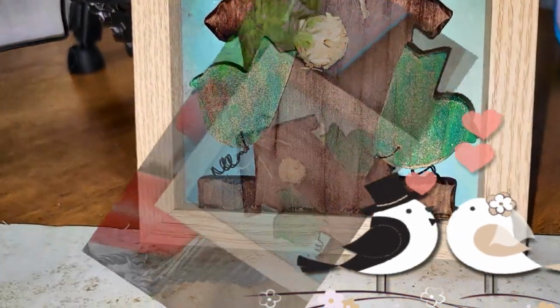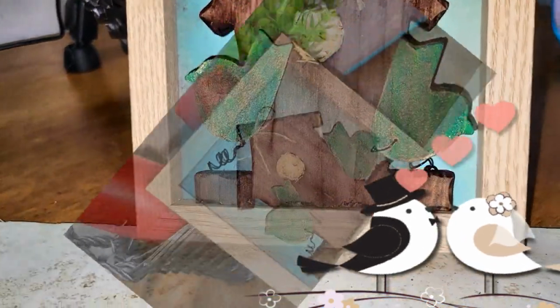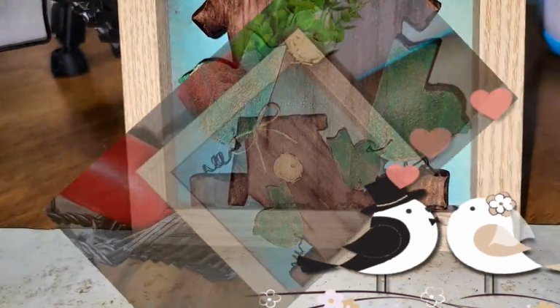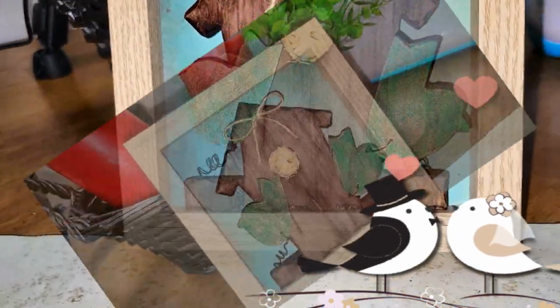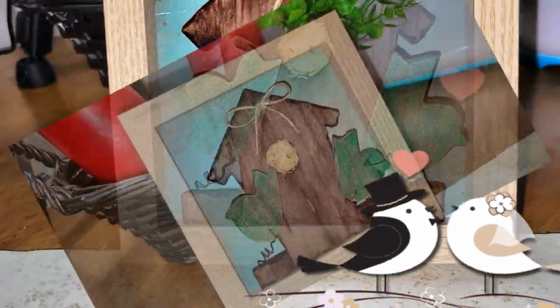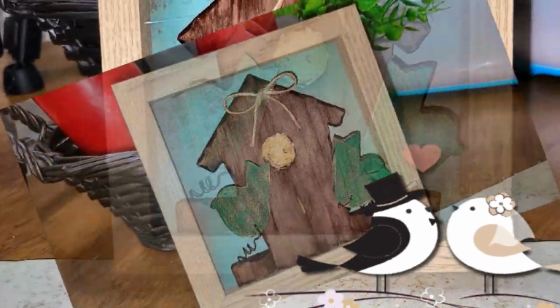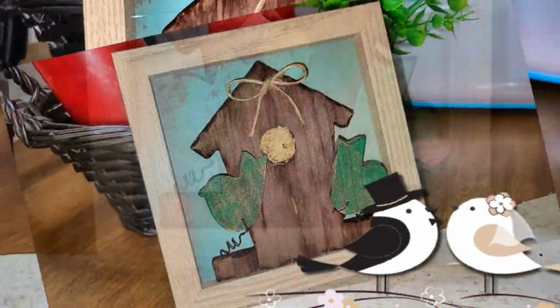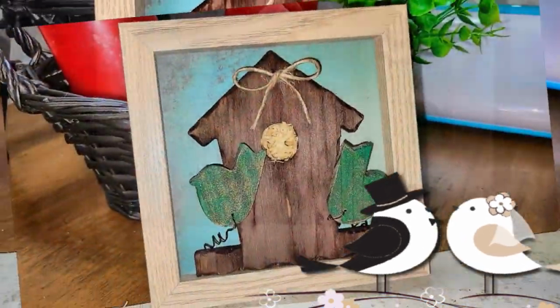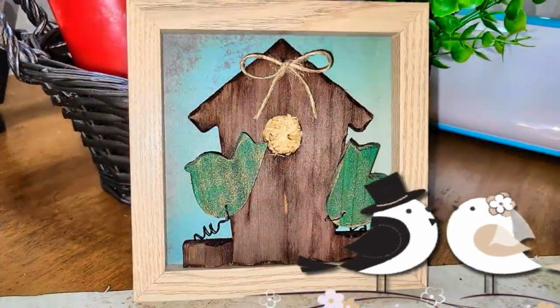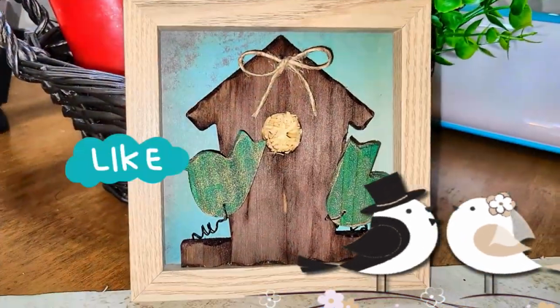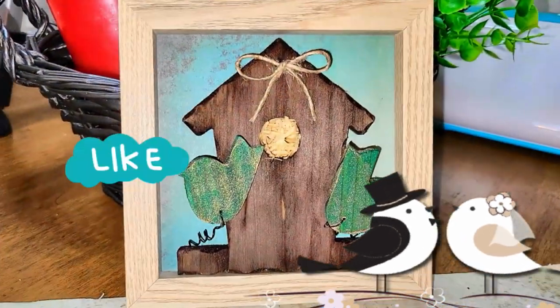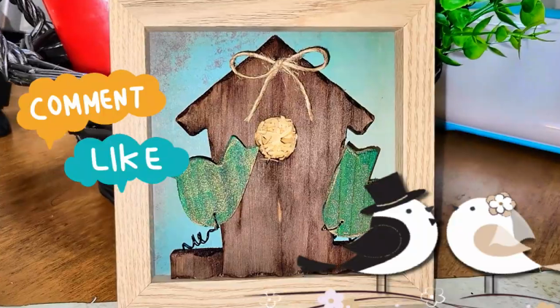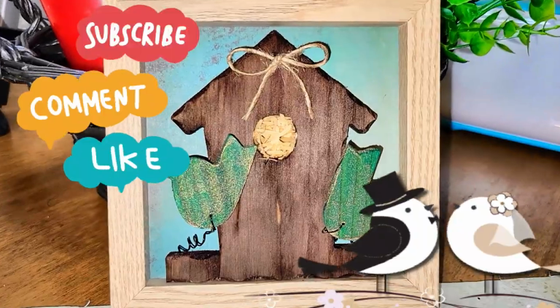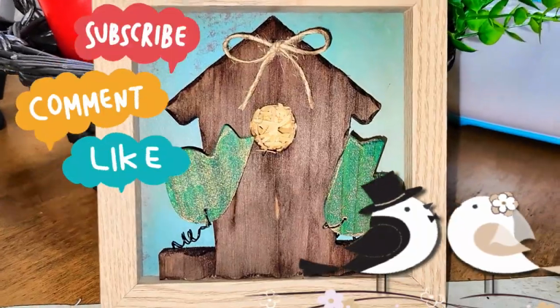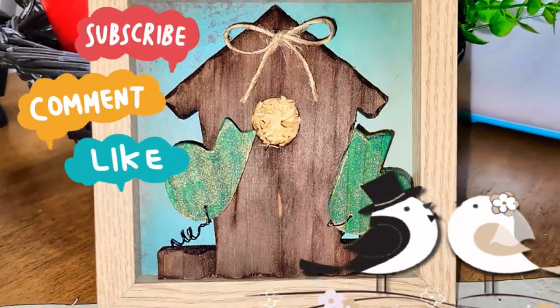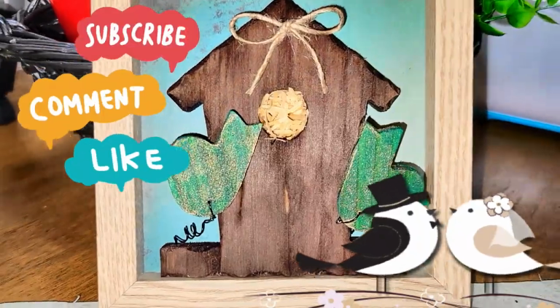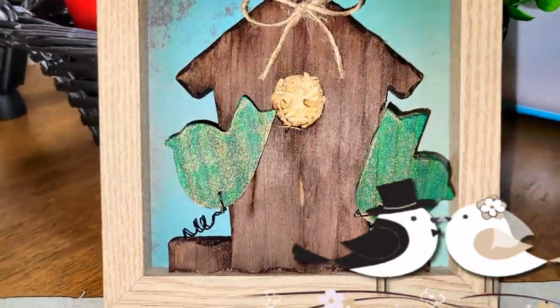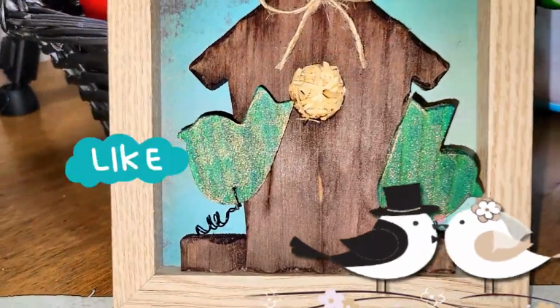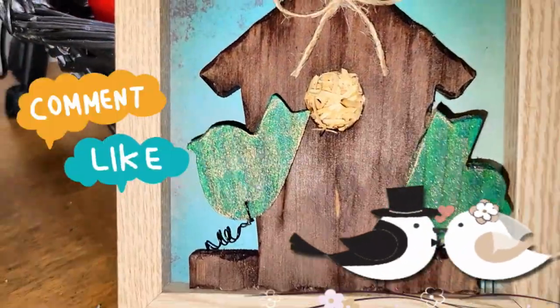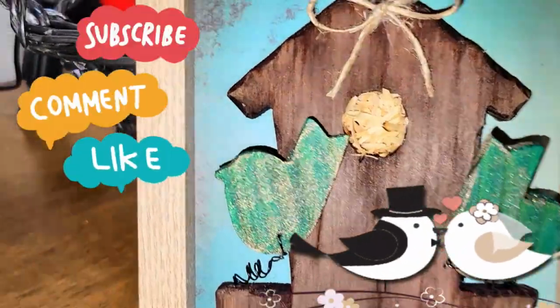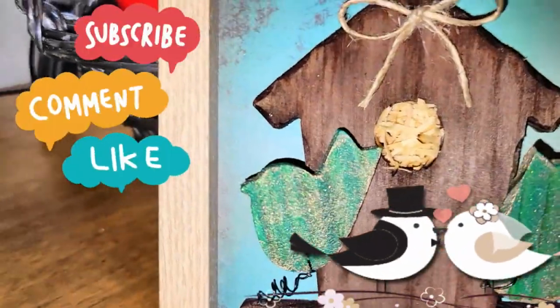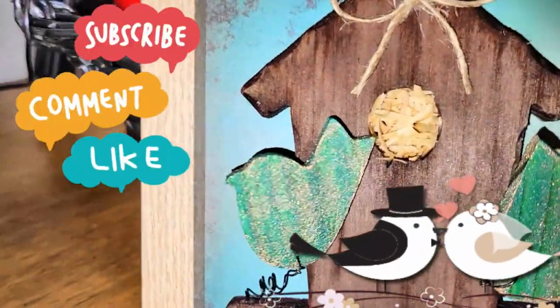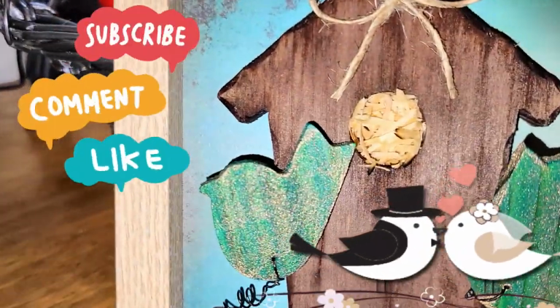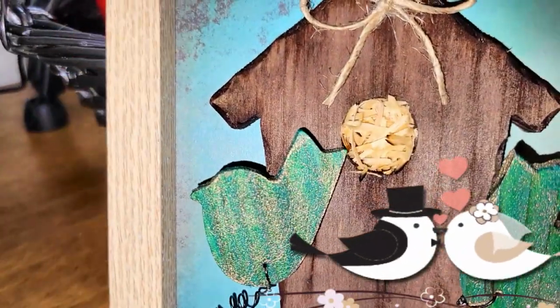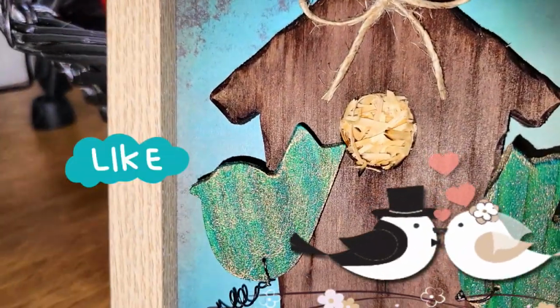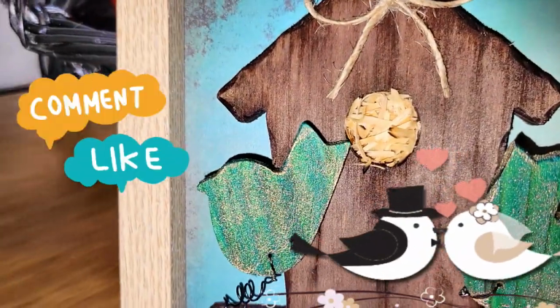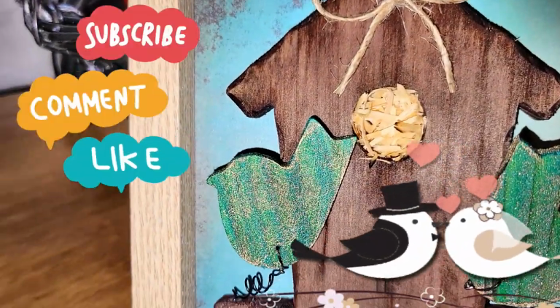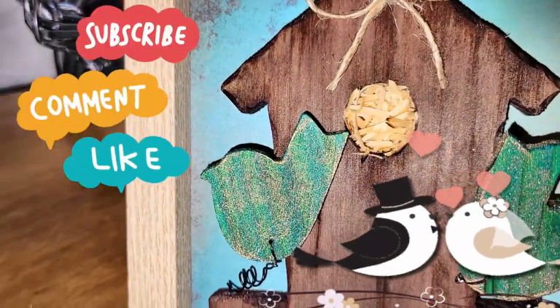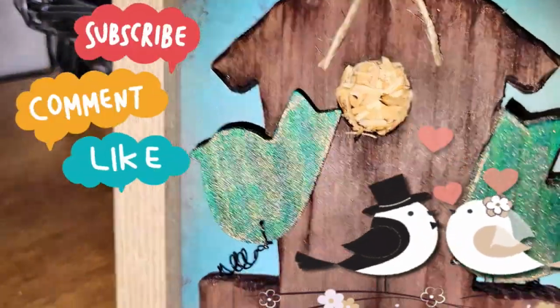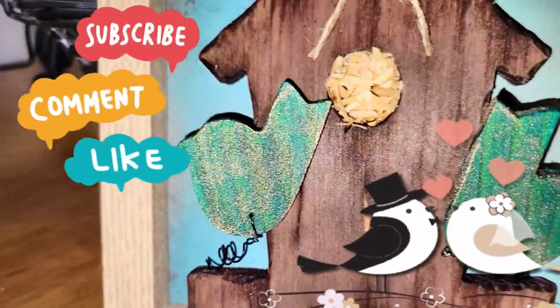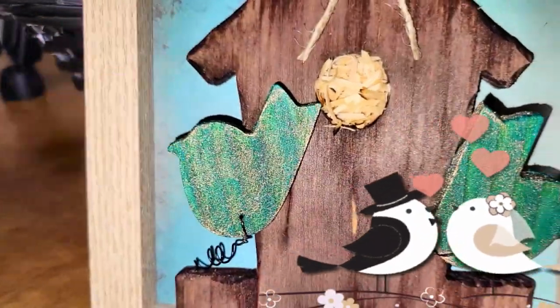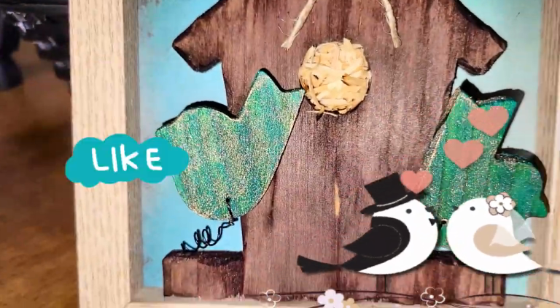Then I just placed the little birdies in there and that makes this project complete.